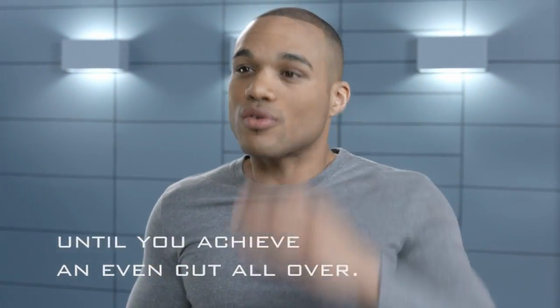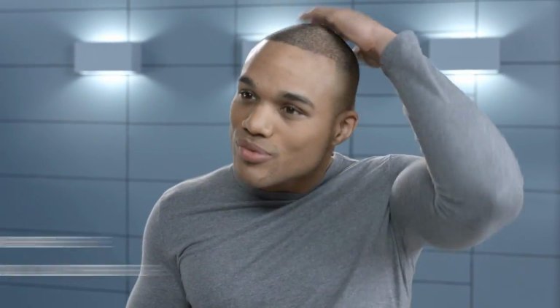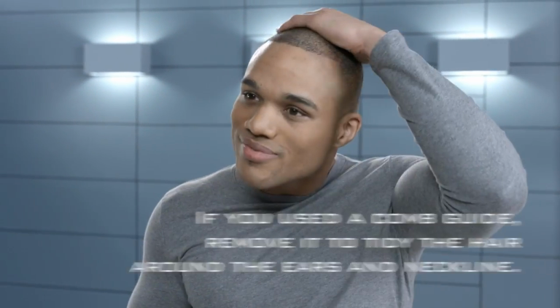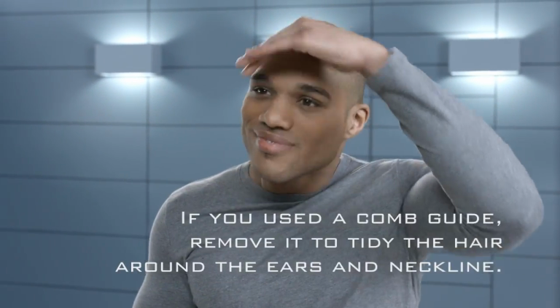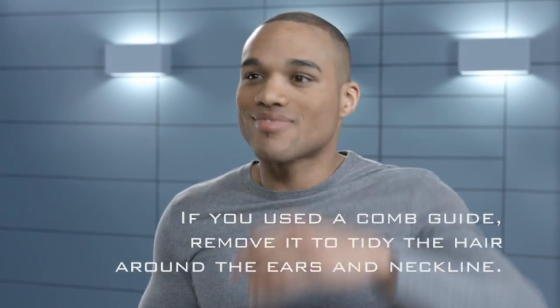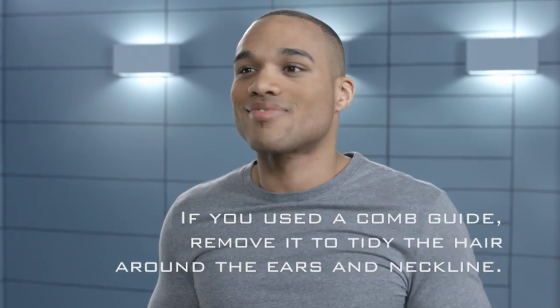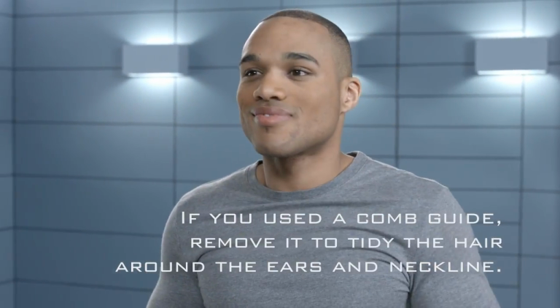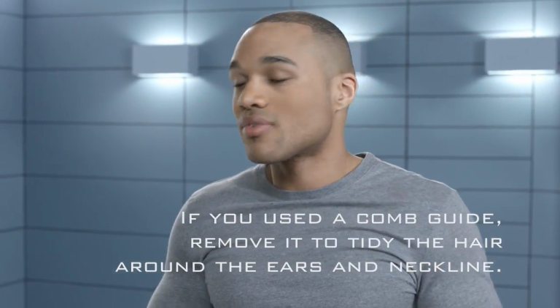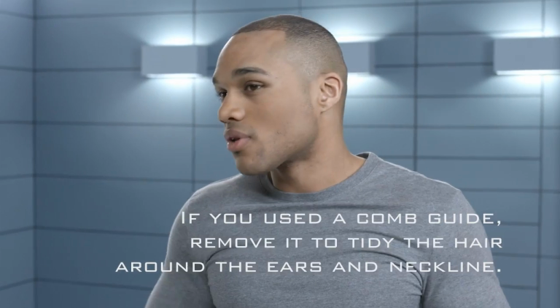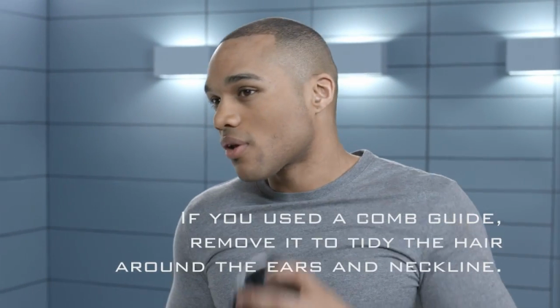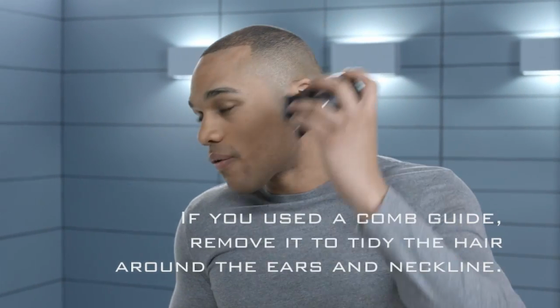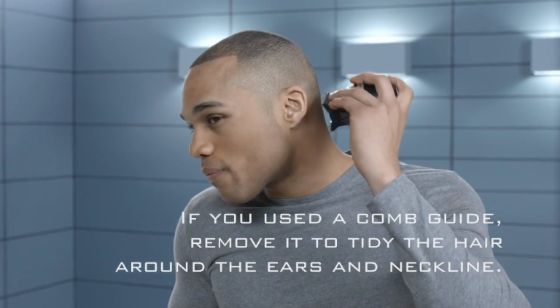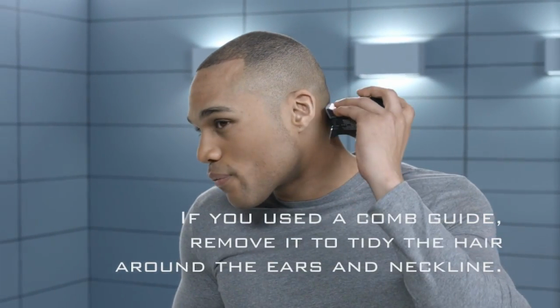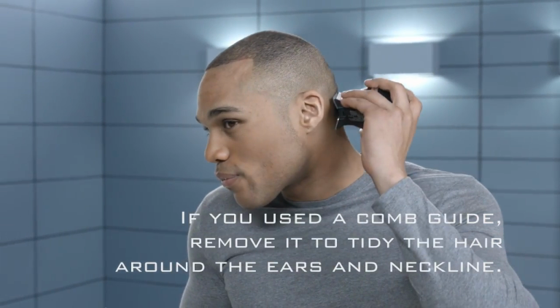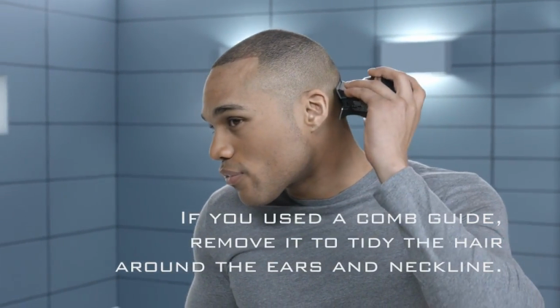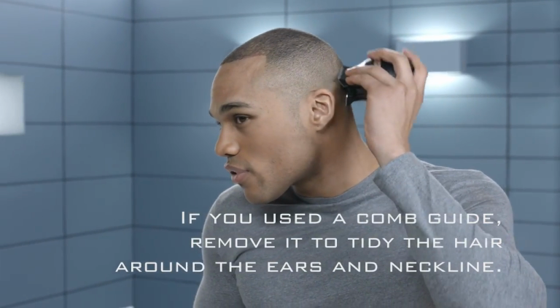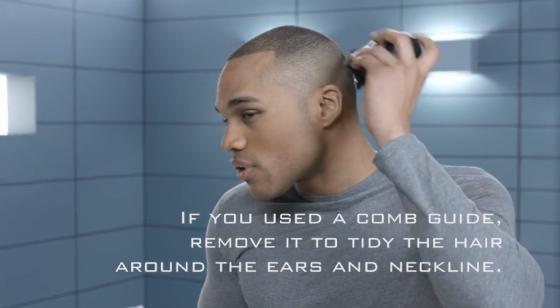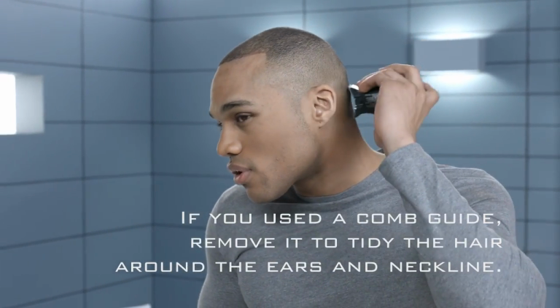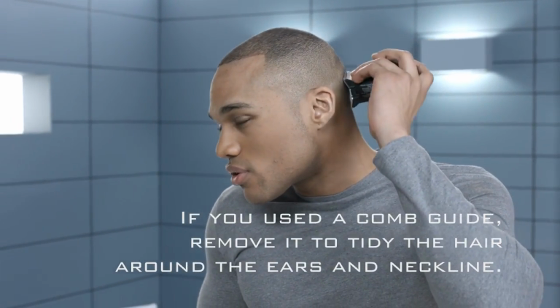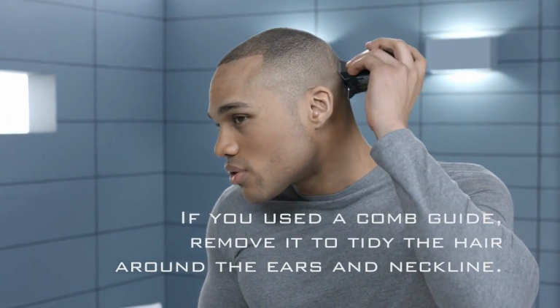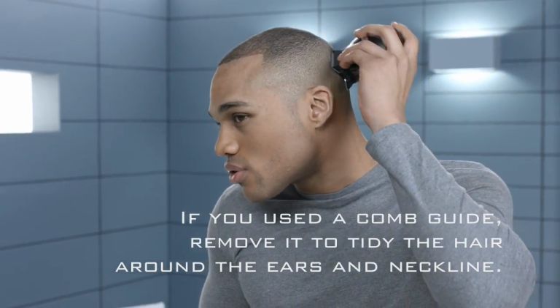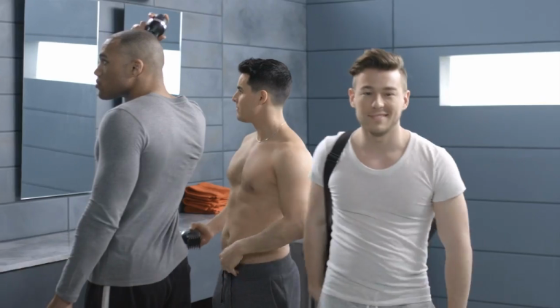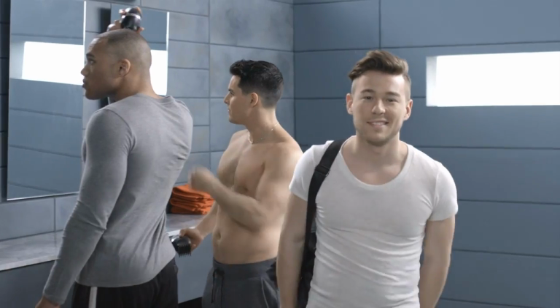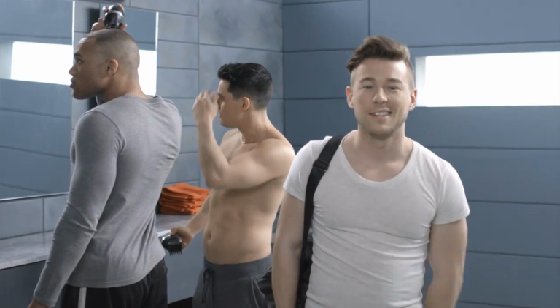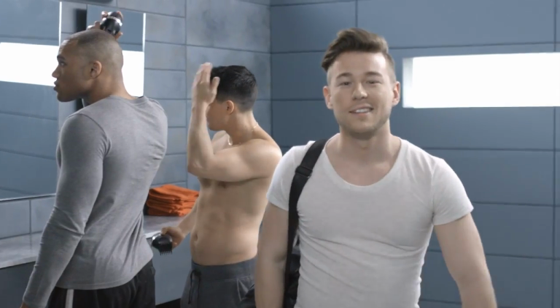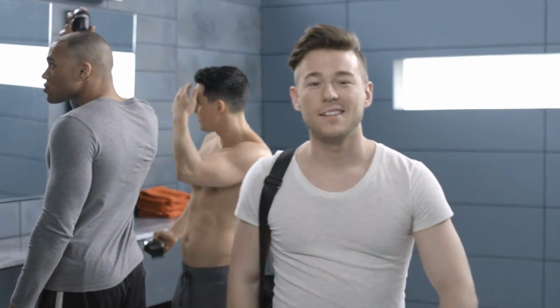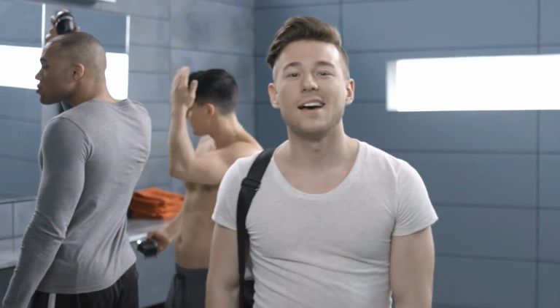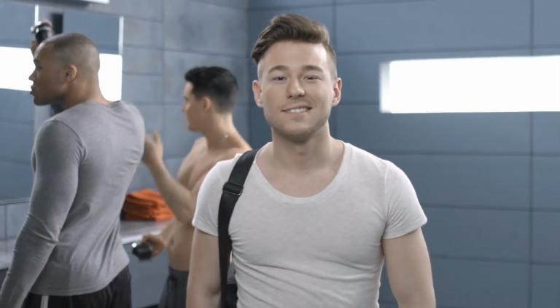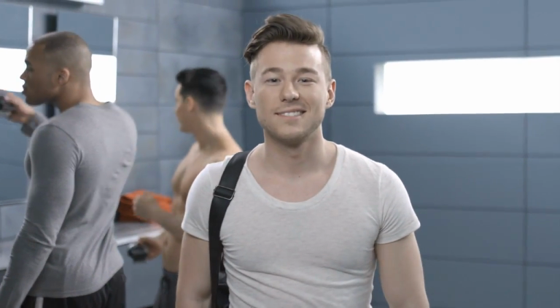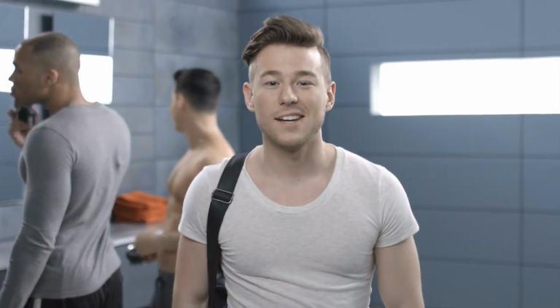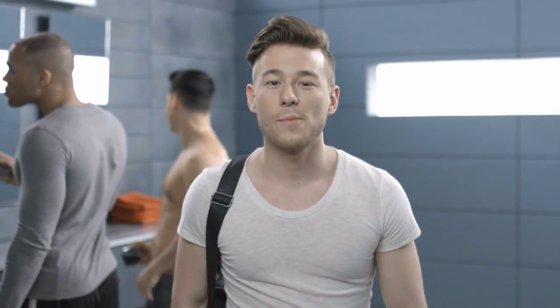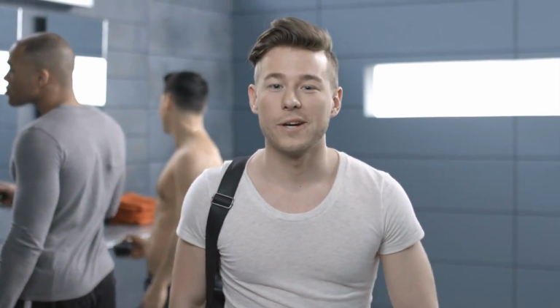If you used a comb guide, remove it to tidy the hair around the ears and neckline. Yeah, I cut my own hair.